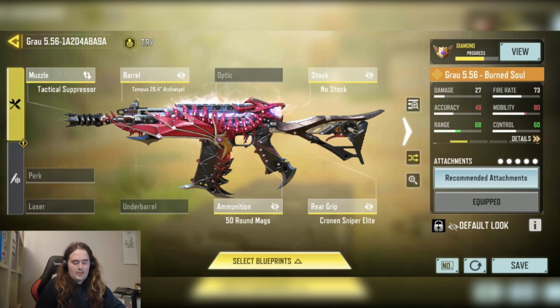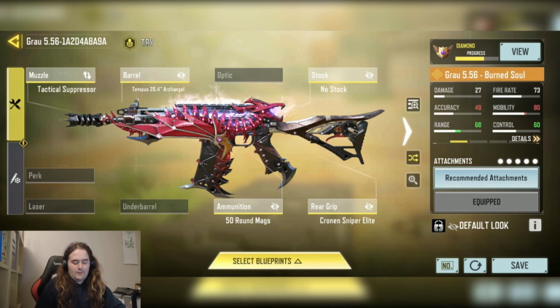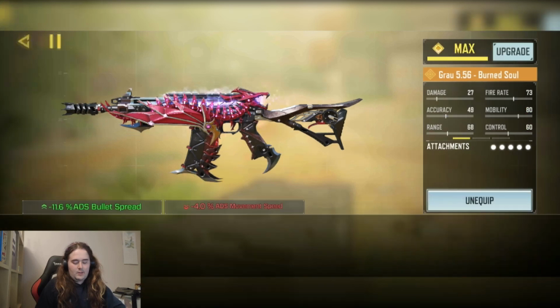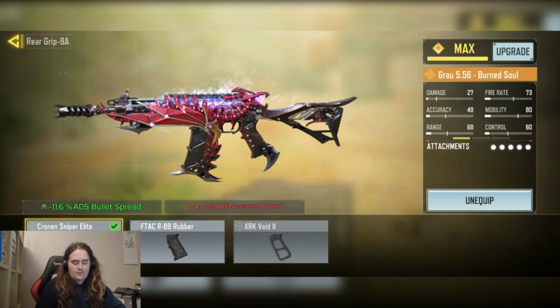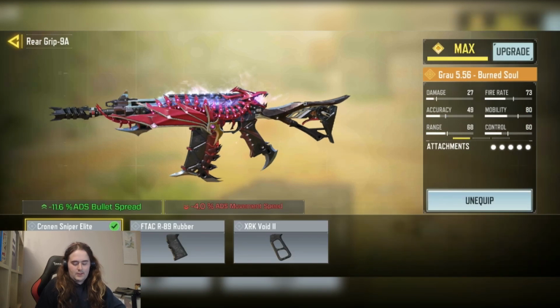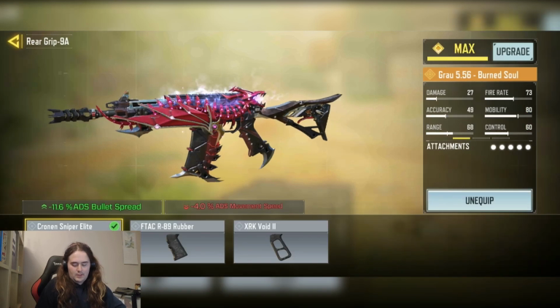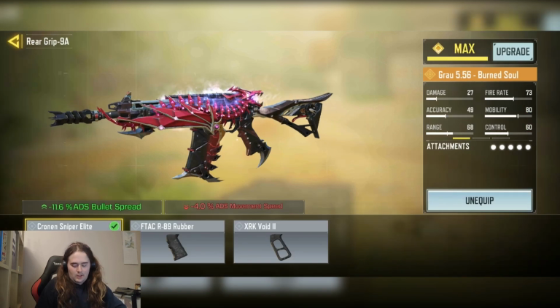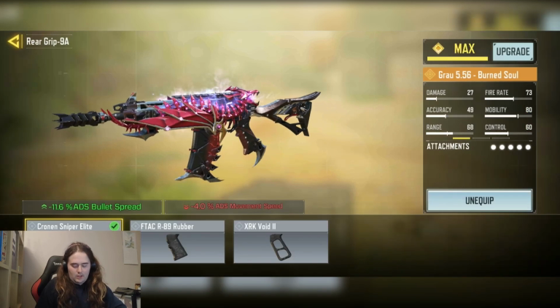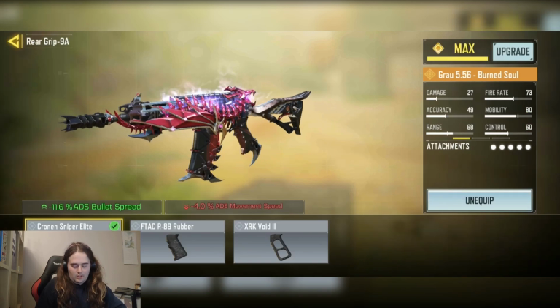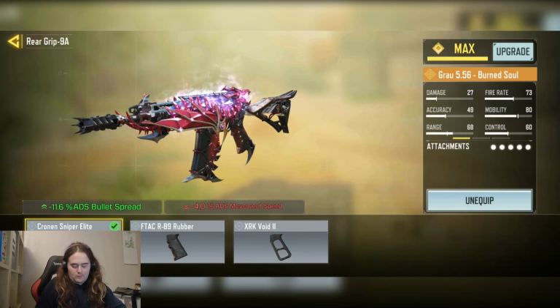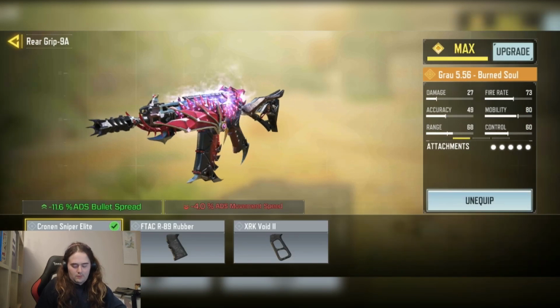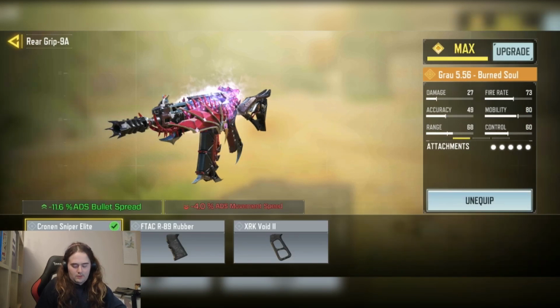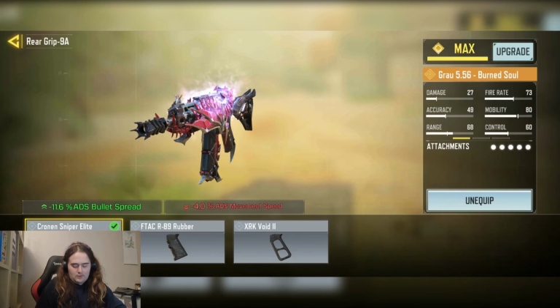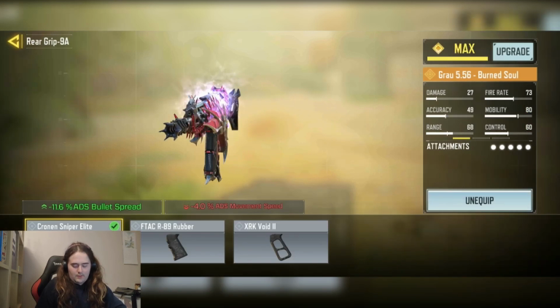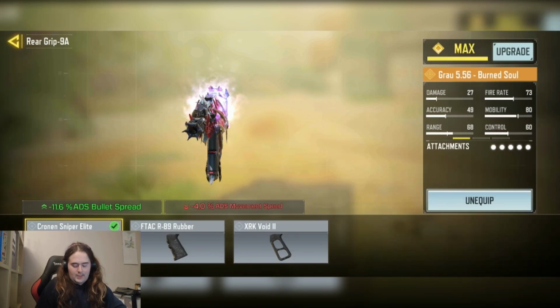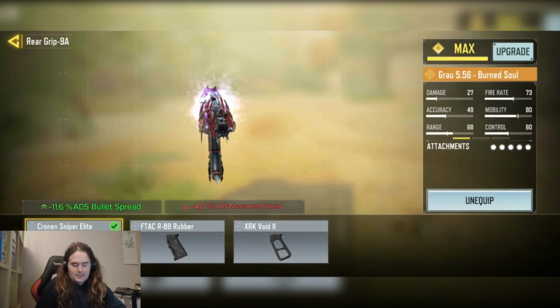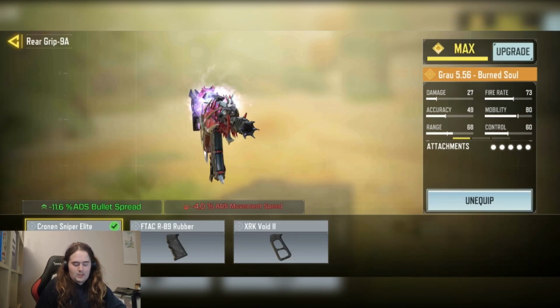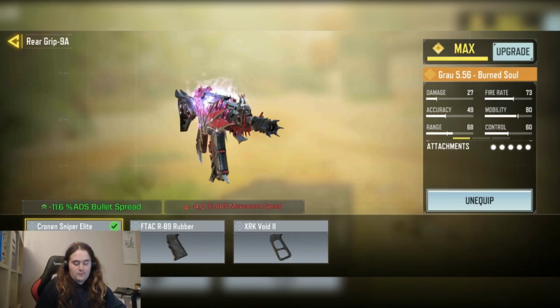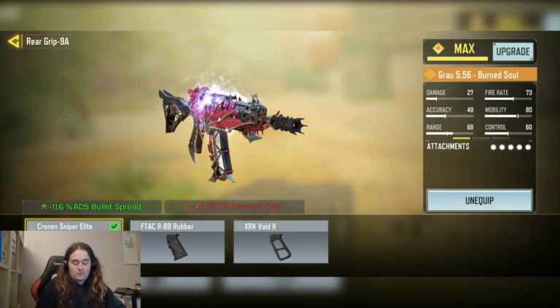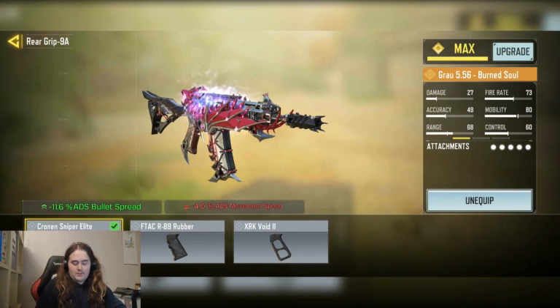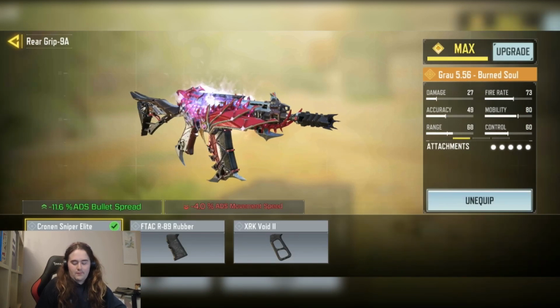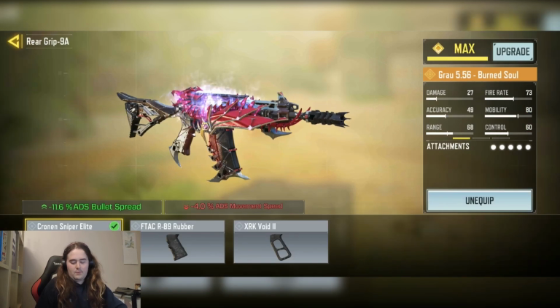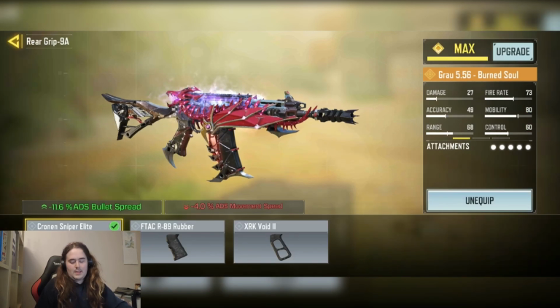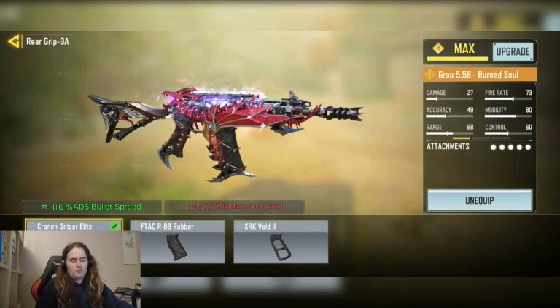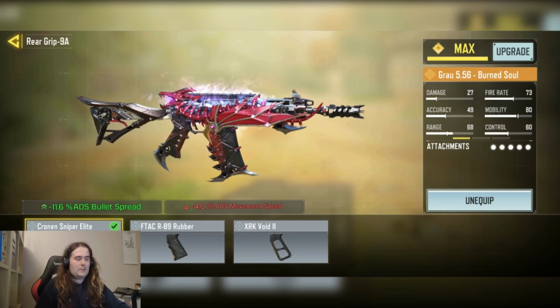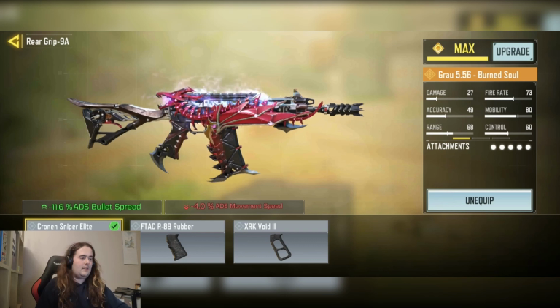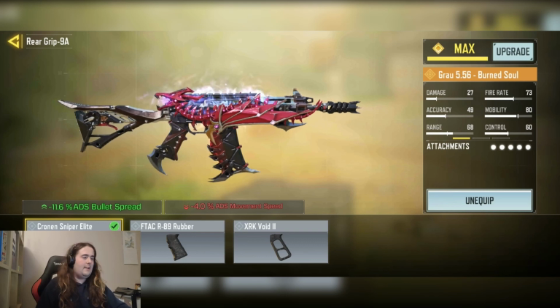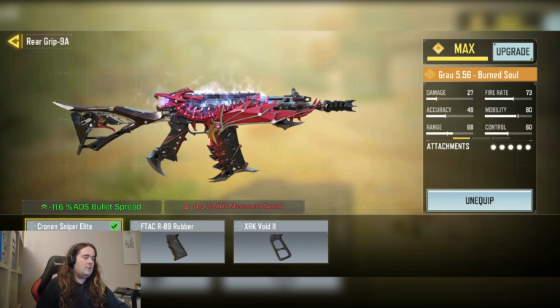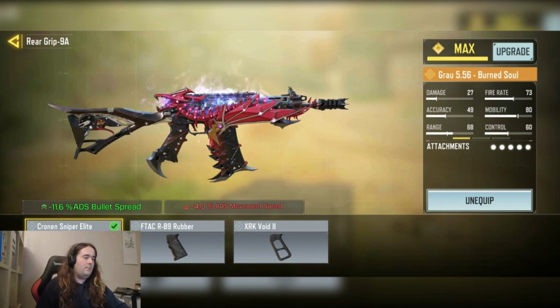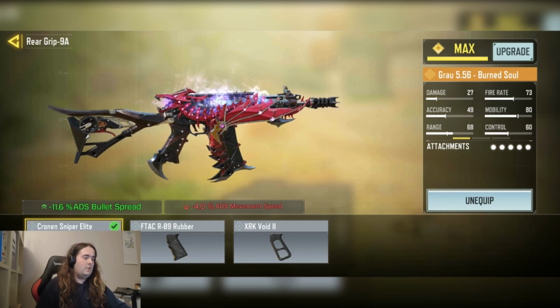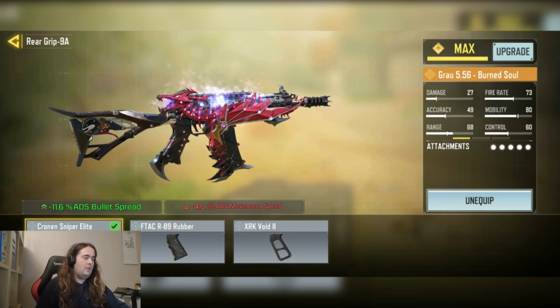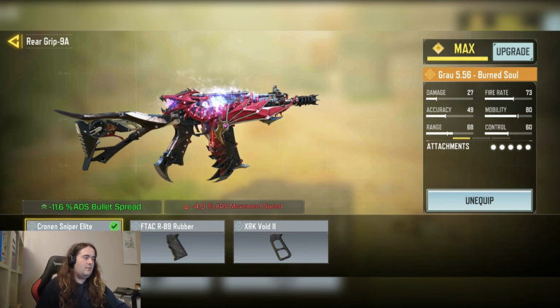We have the 50 round Denimag with a plus 20 mag capacity. And finally, we have the Cronin Sniper Elite Grip Tape for the minus 11.6% ADS bullet spread.